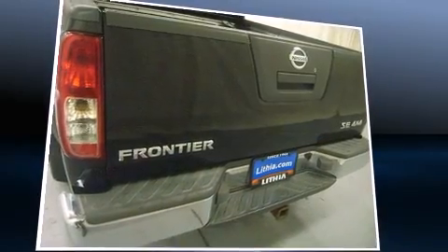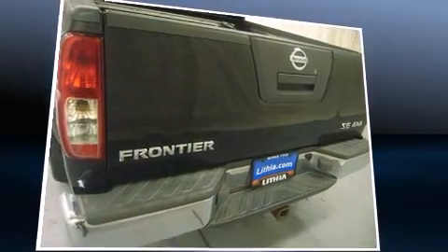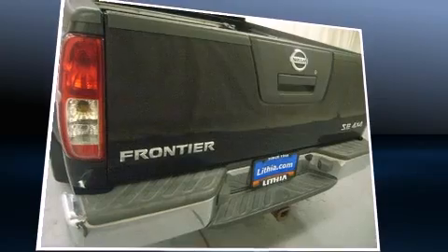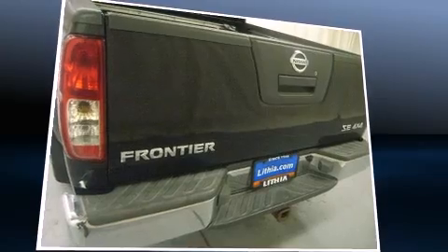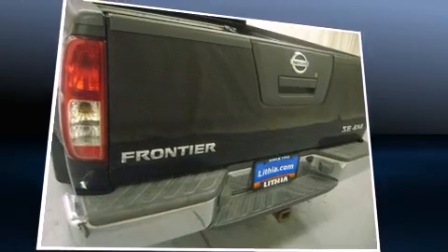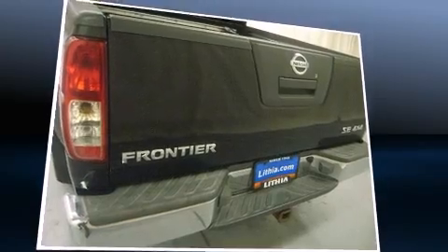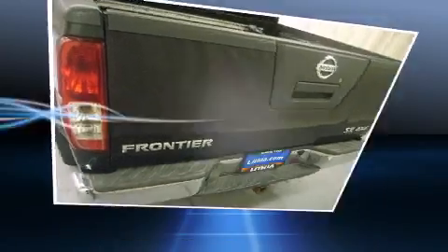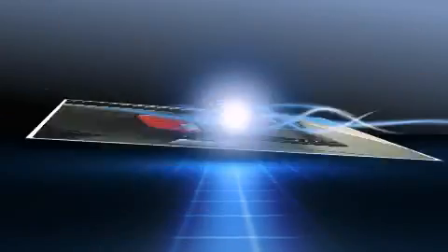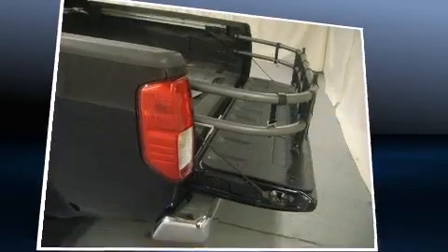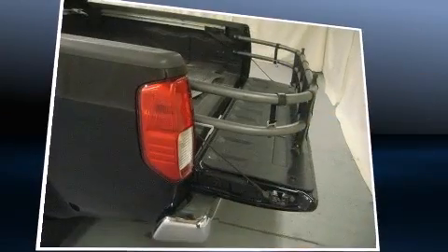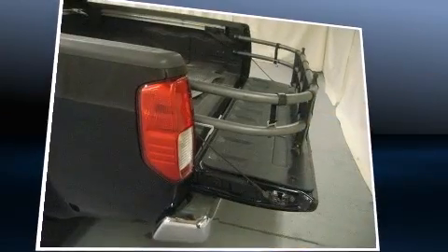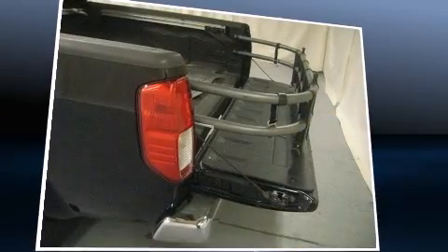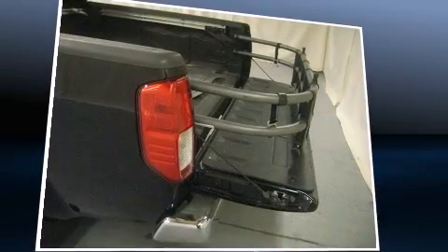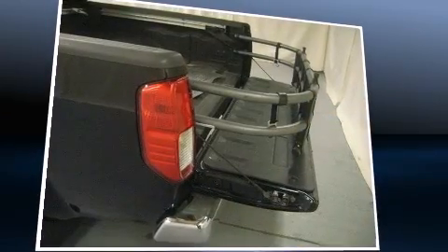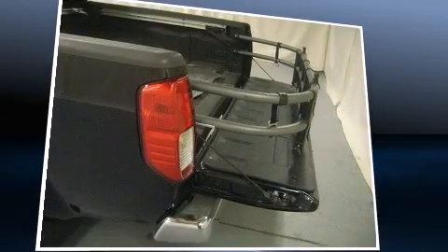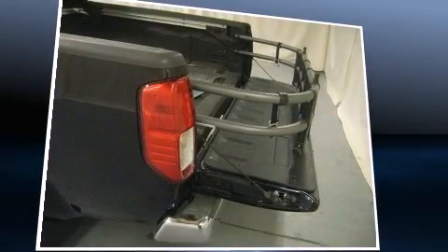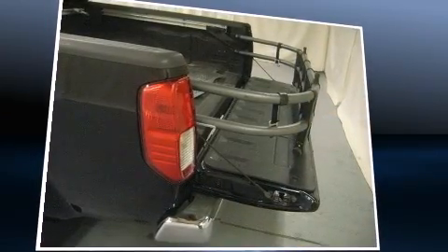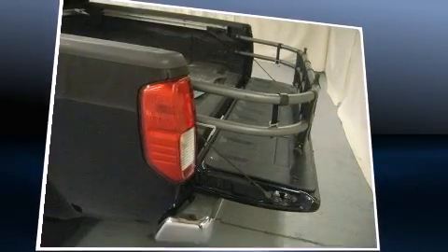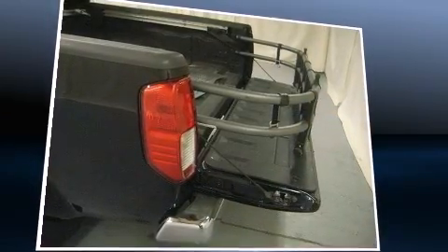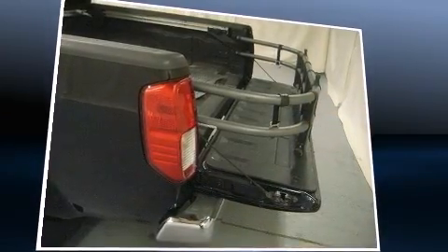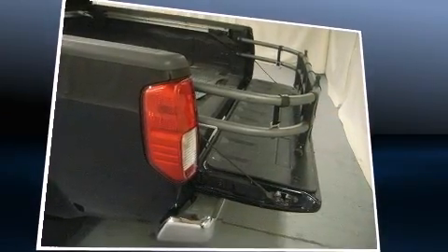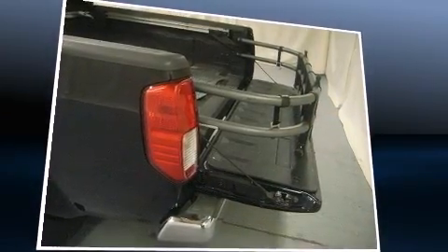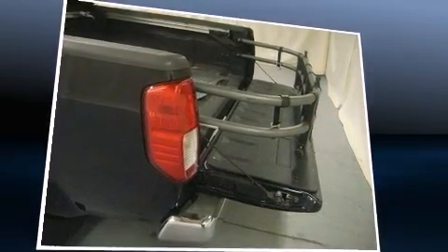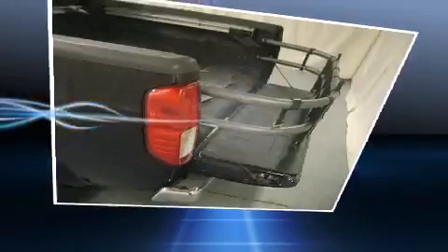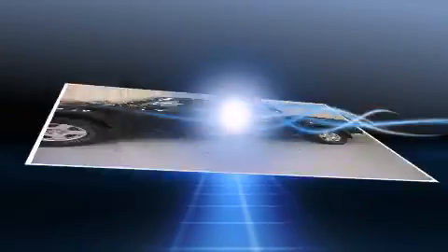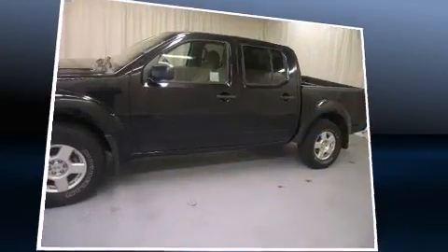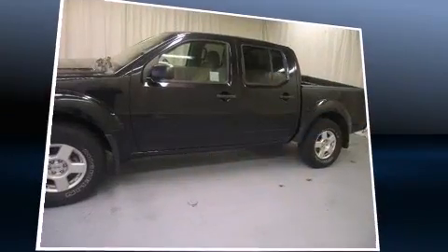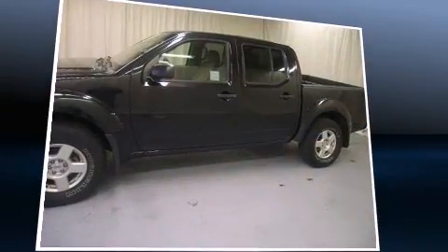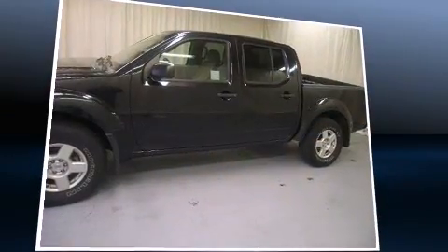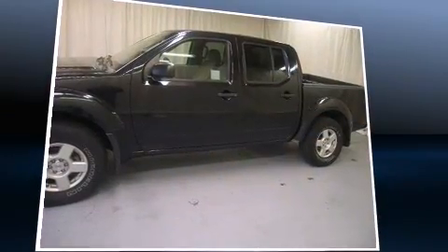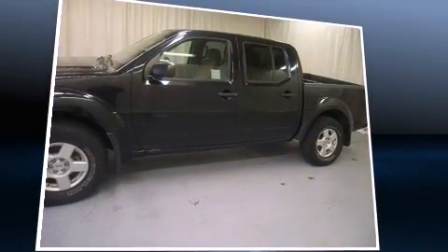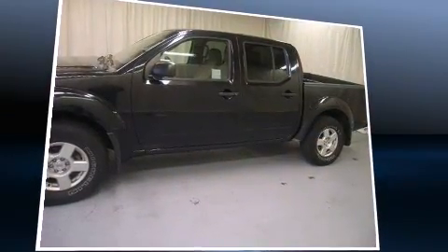Top features include a split folding rear seat, skid plates, a bed liner, and air conditioning.